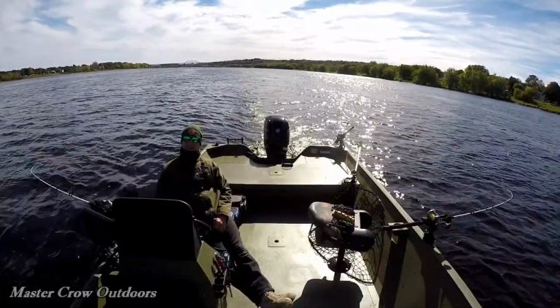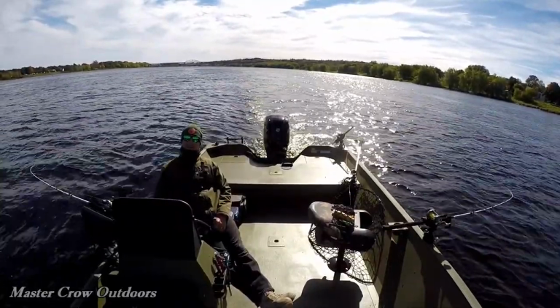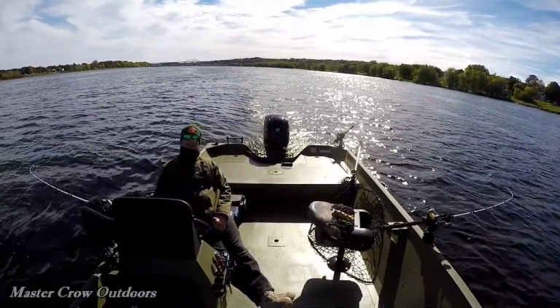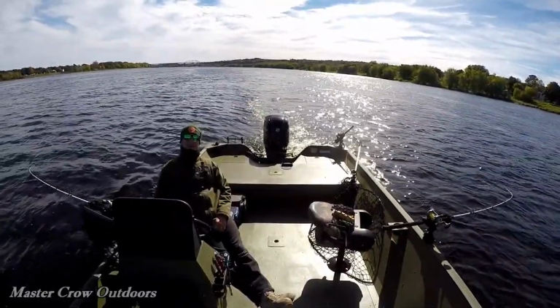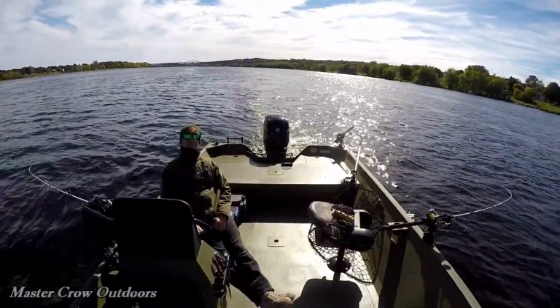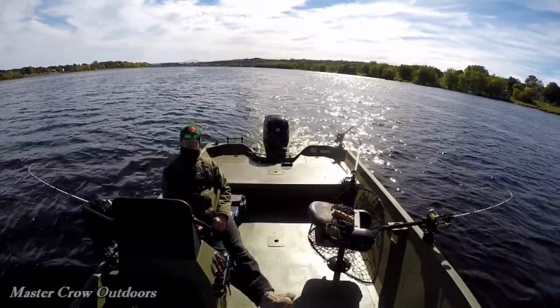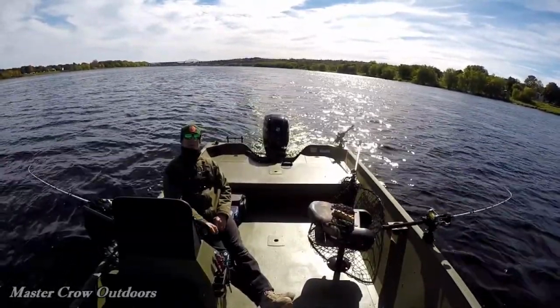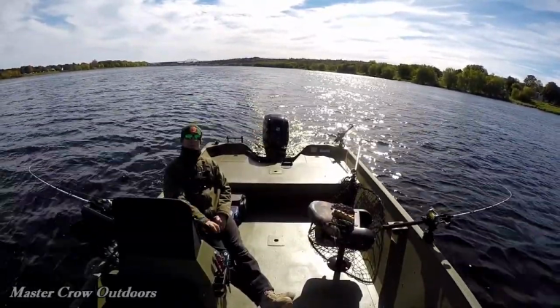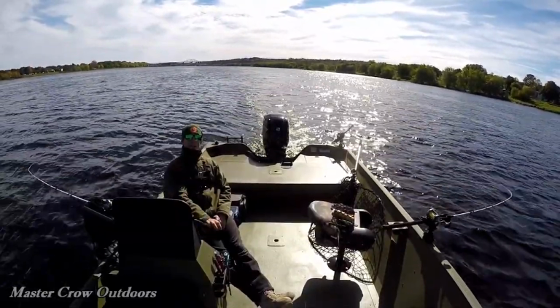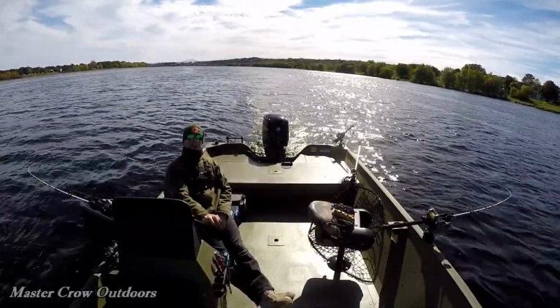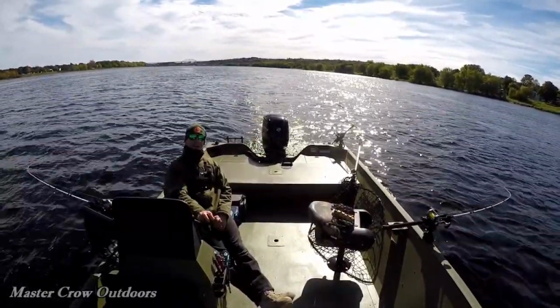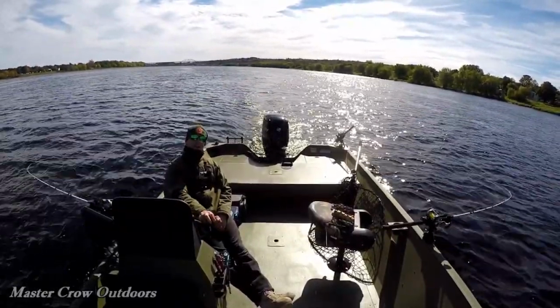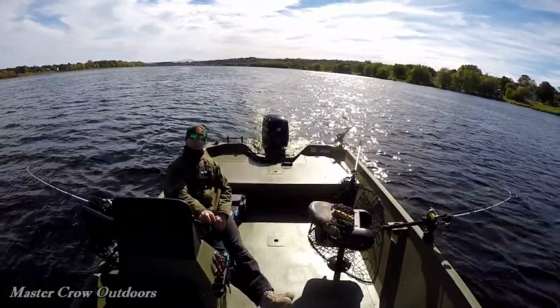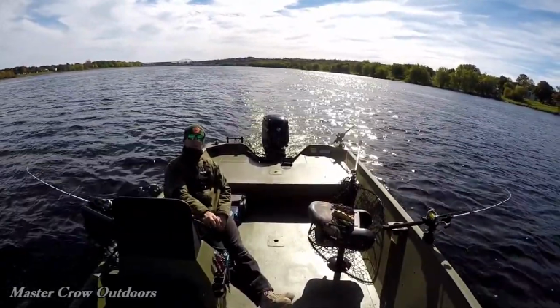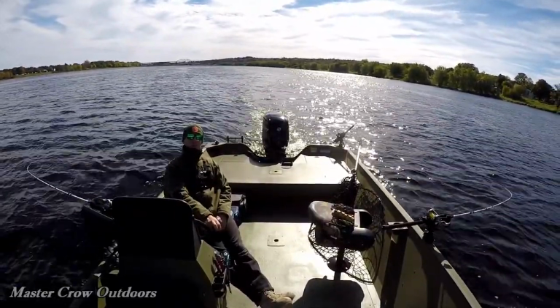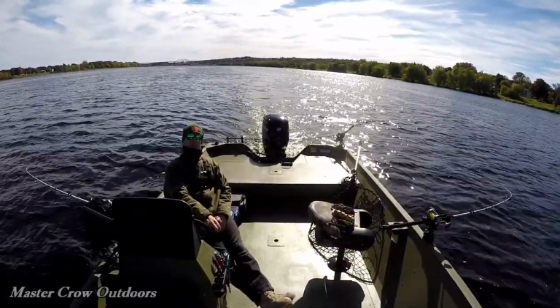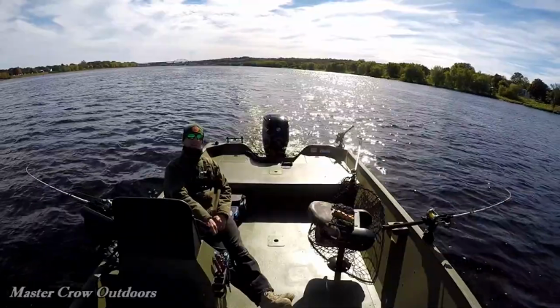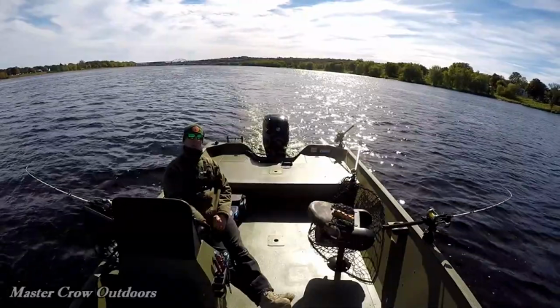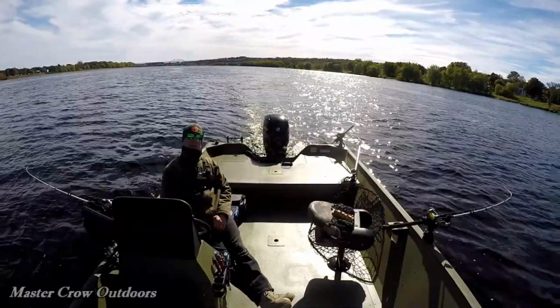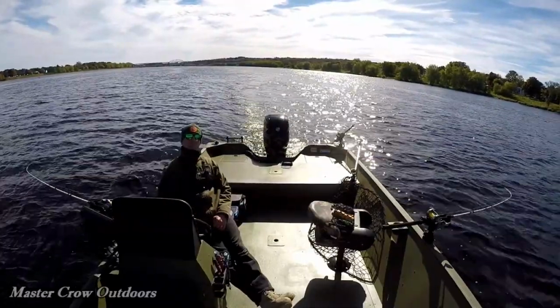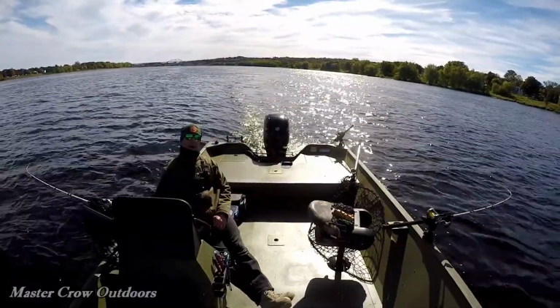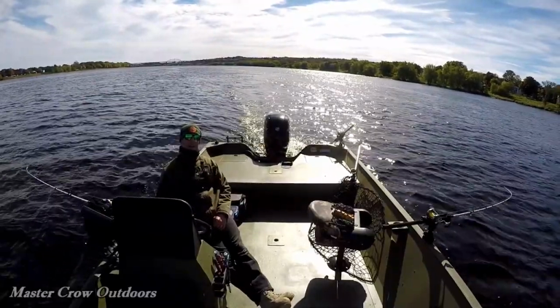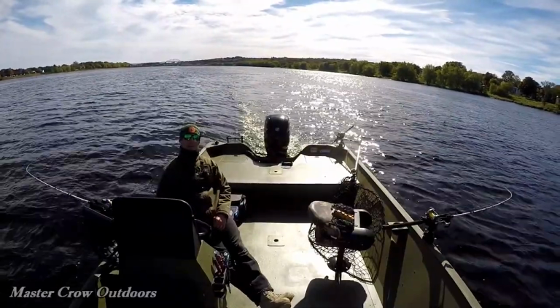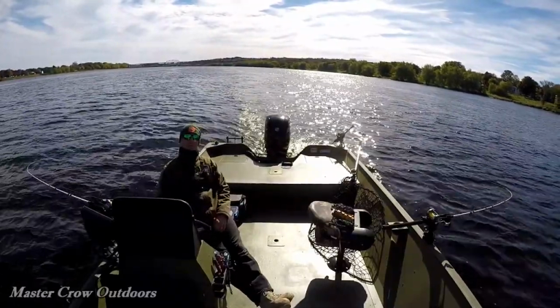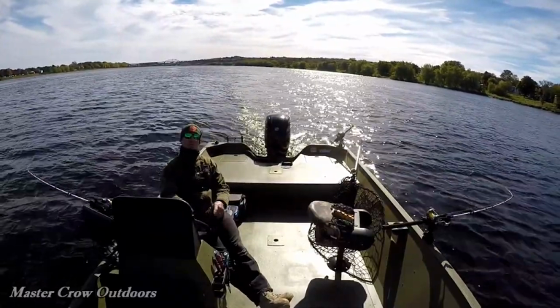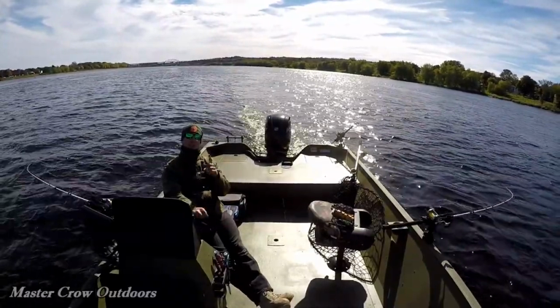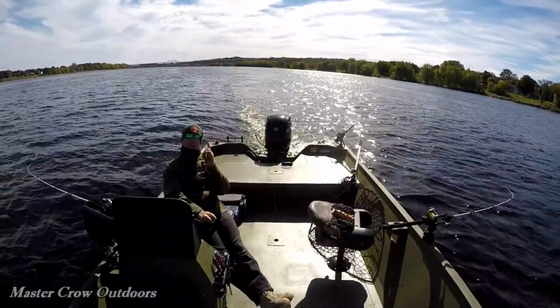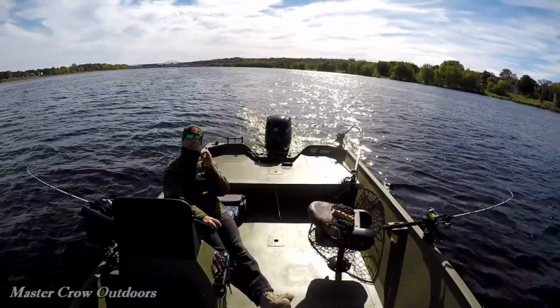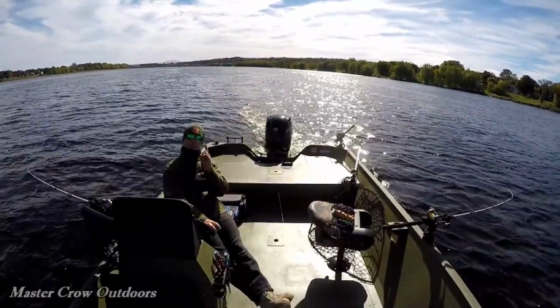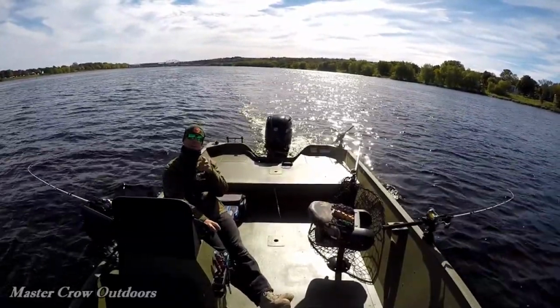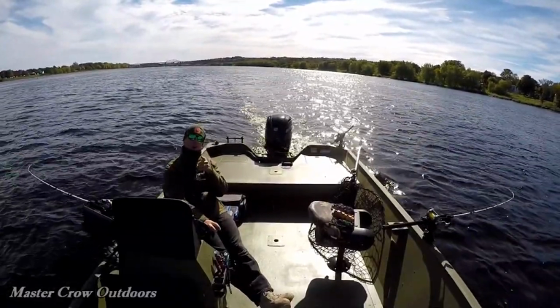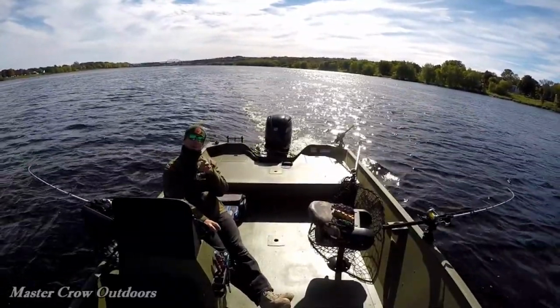I think that's gonna be it for today. It was great to get the big boat back out and we'll see you next time we're on the water.